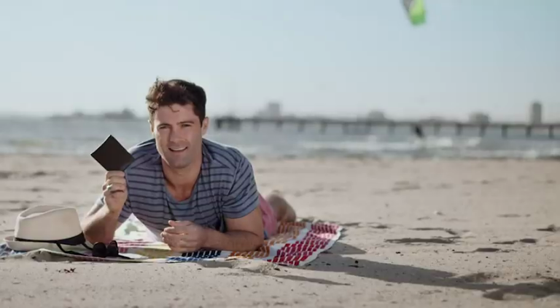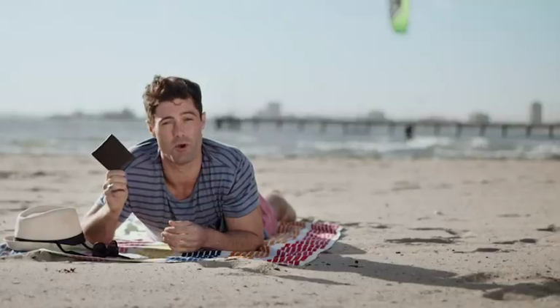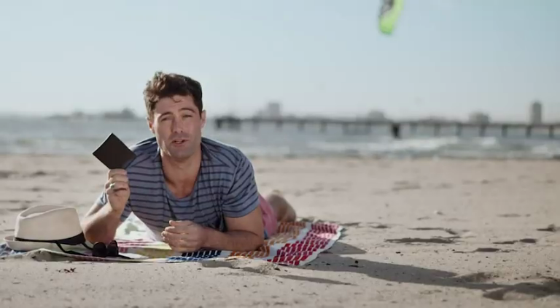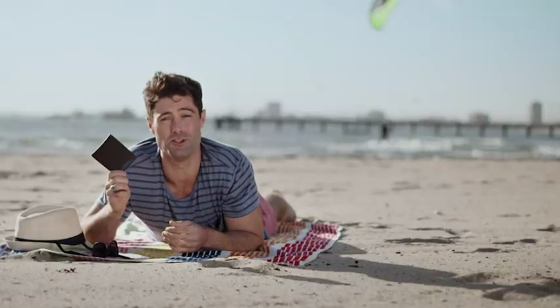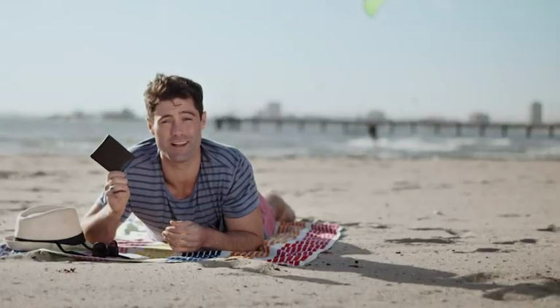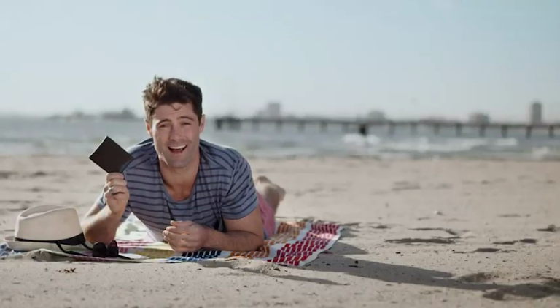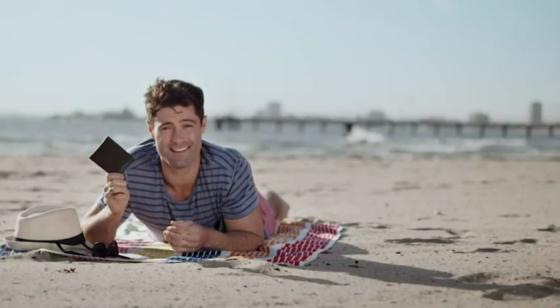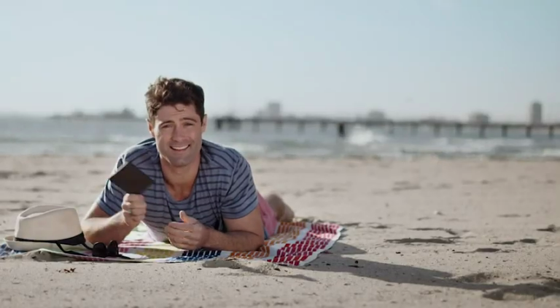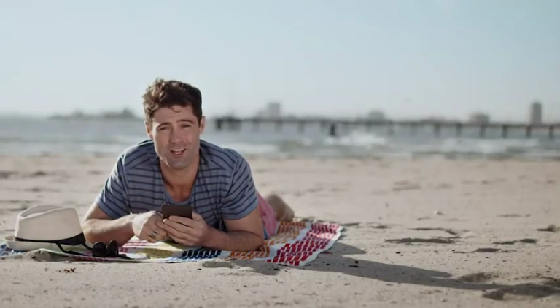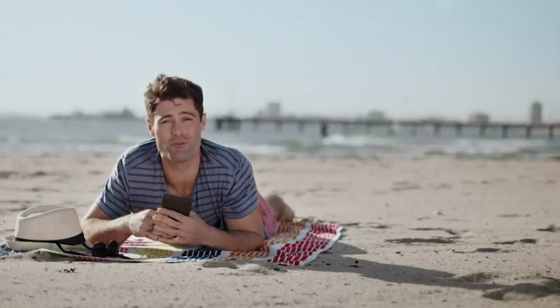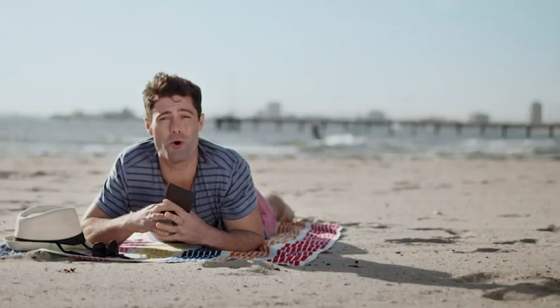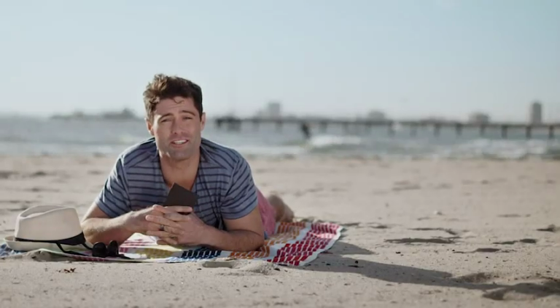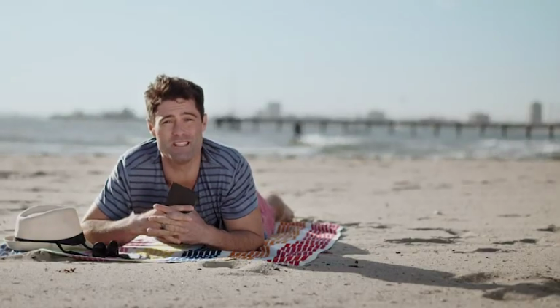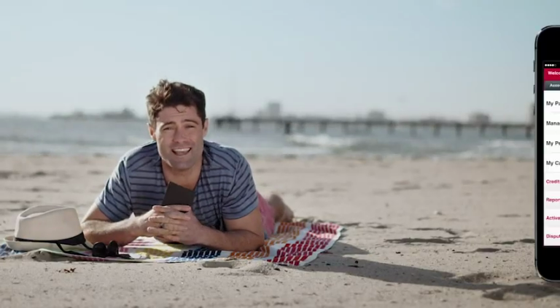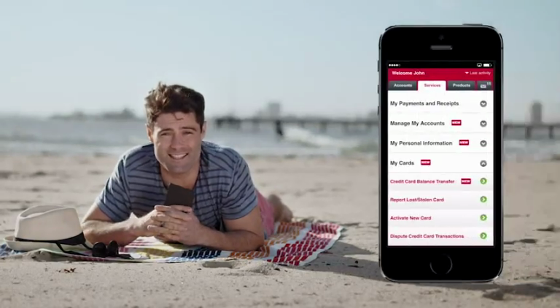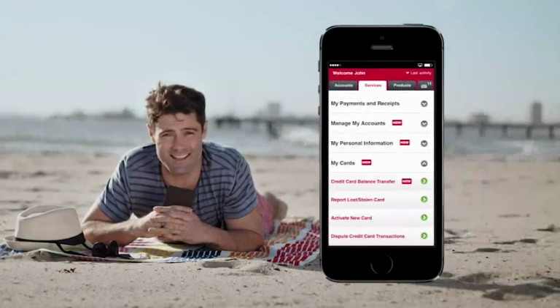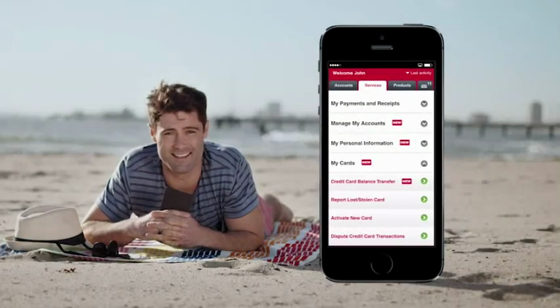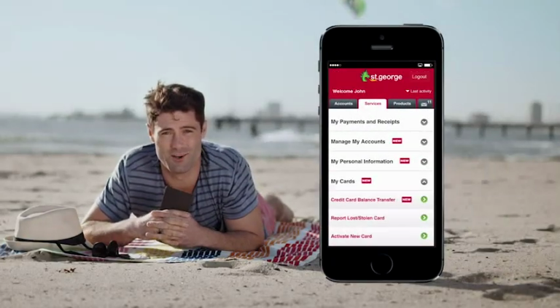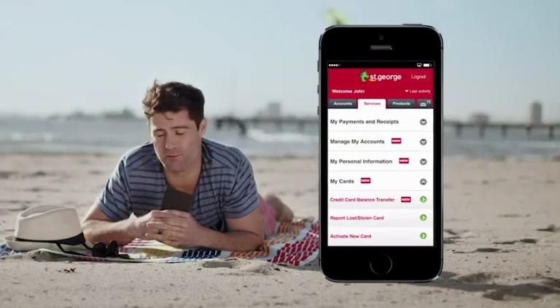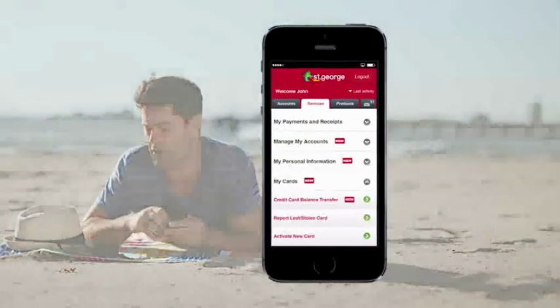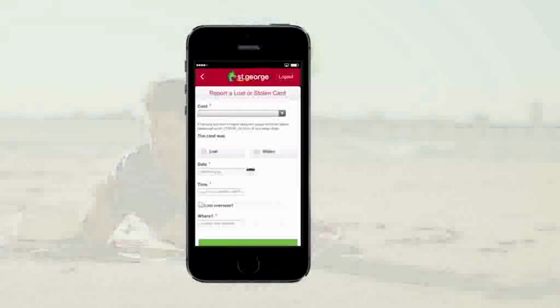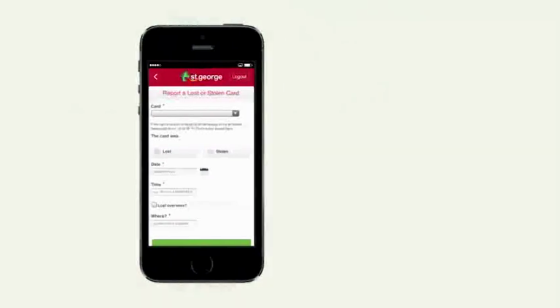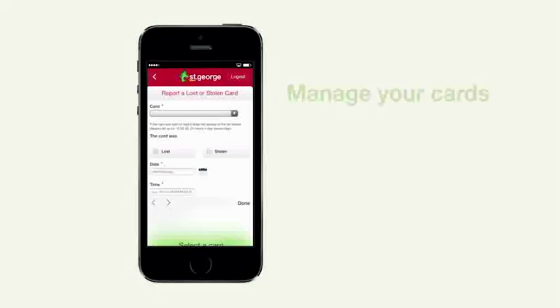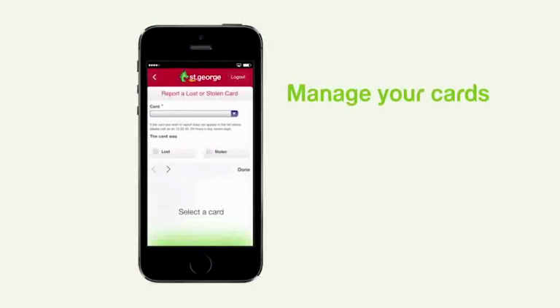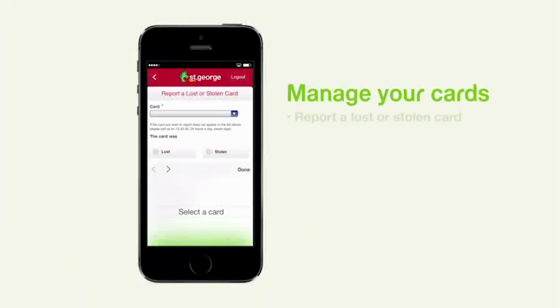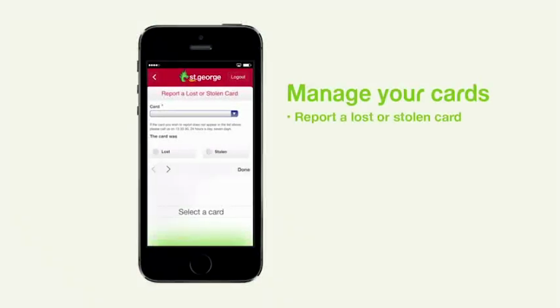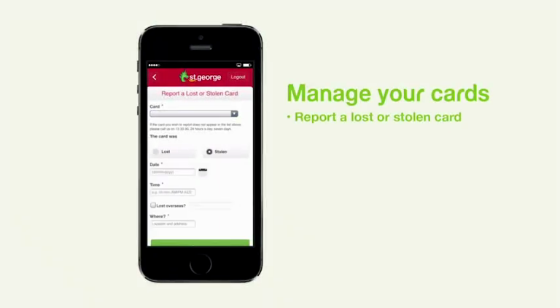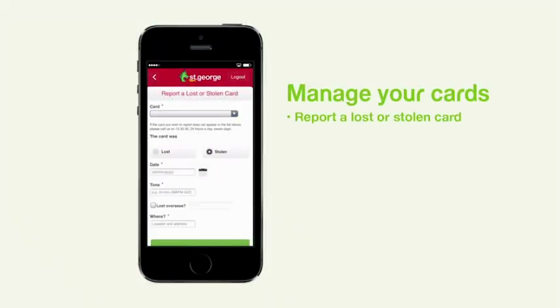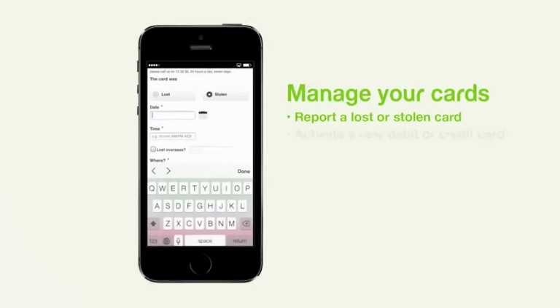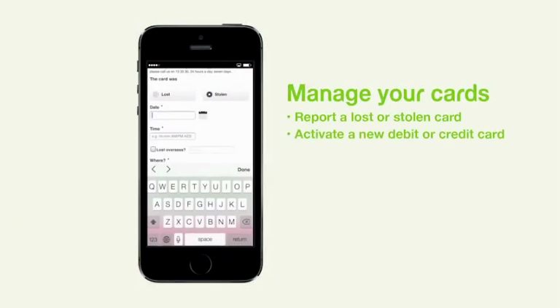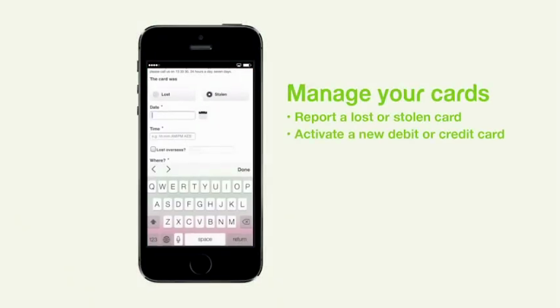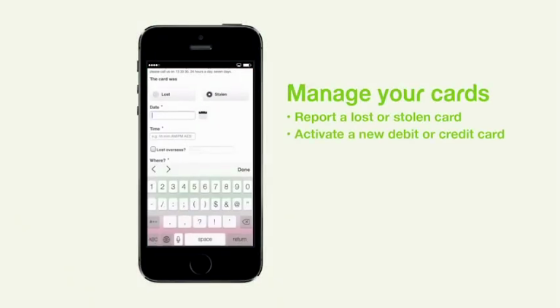And what if you lose your credit card? You can report it as missing instantly. Or if you've noticed any odd transactions, you can flag them for investigation.